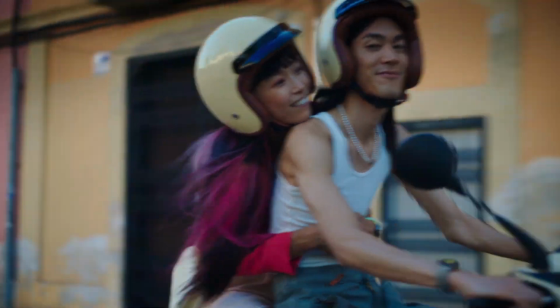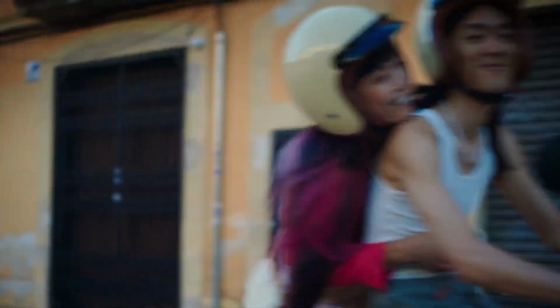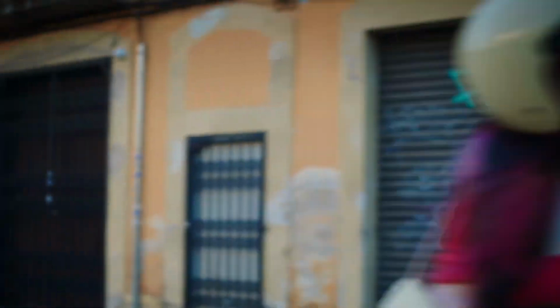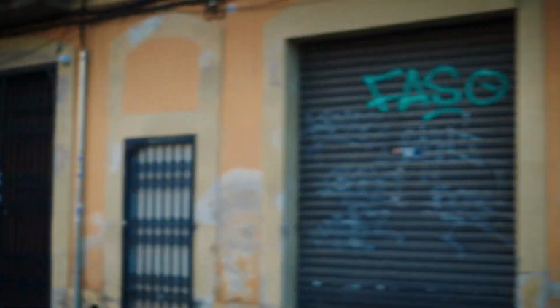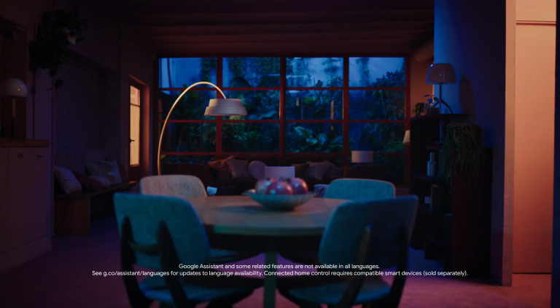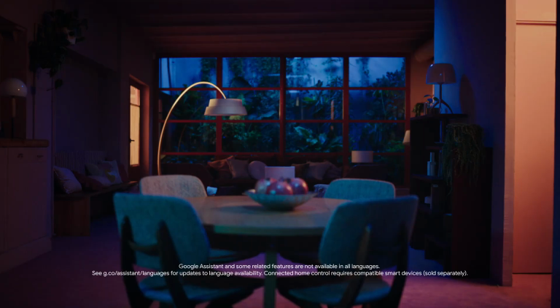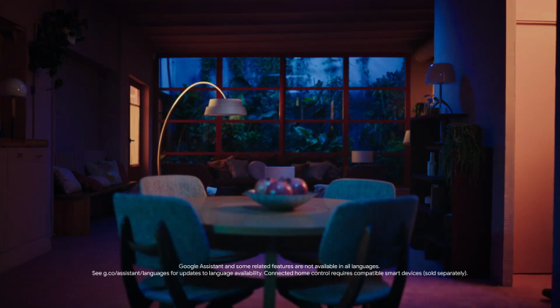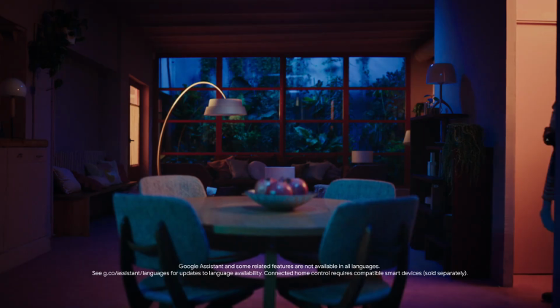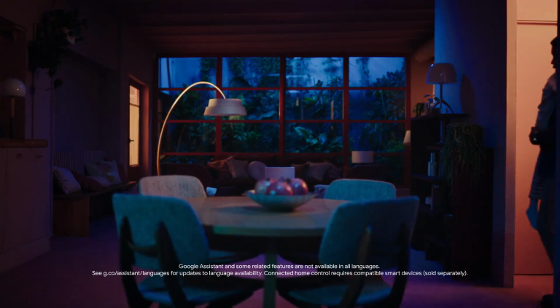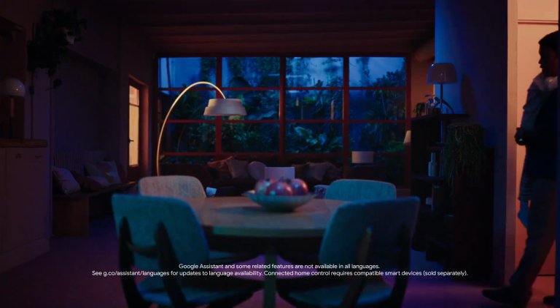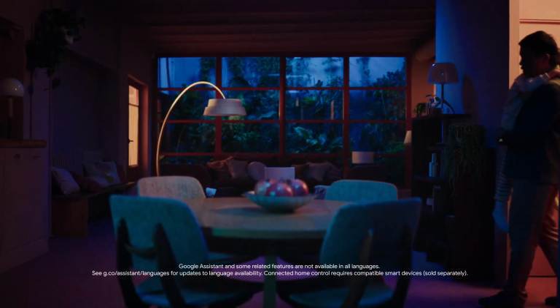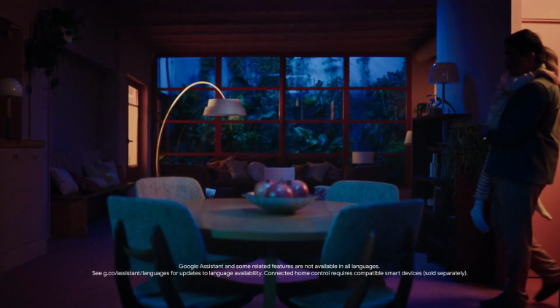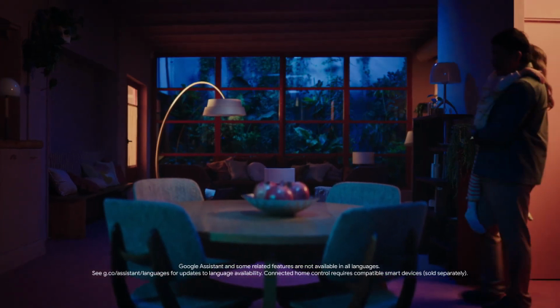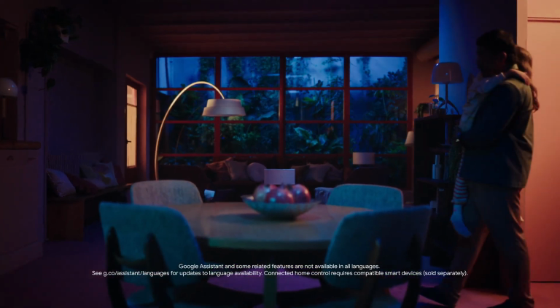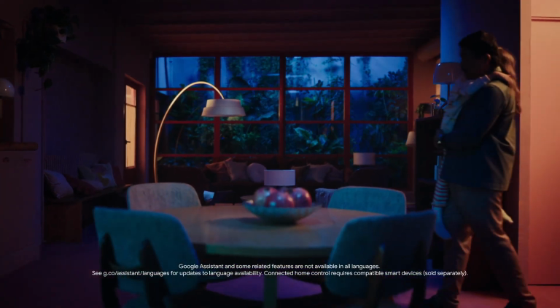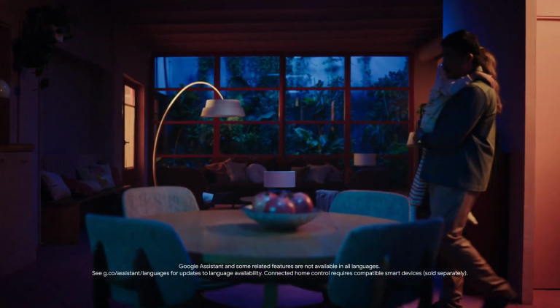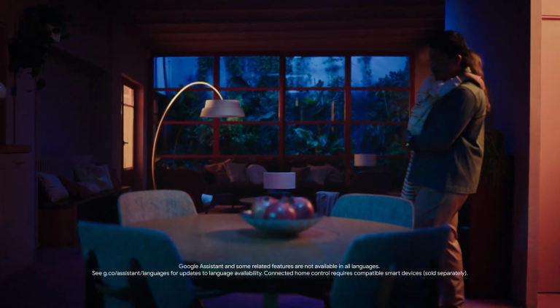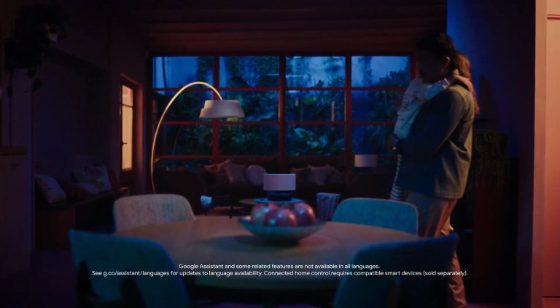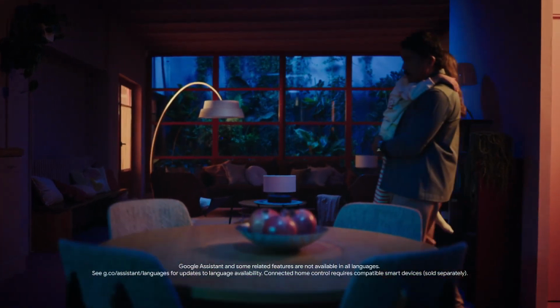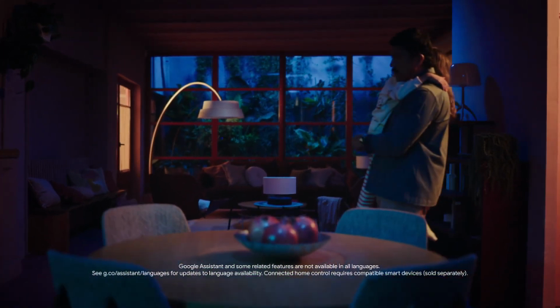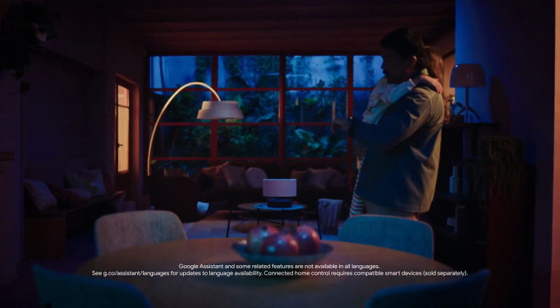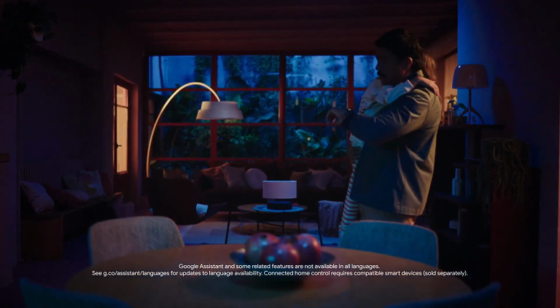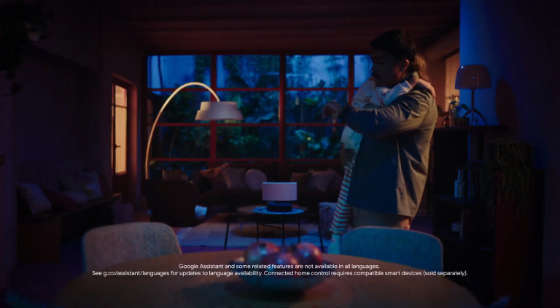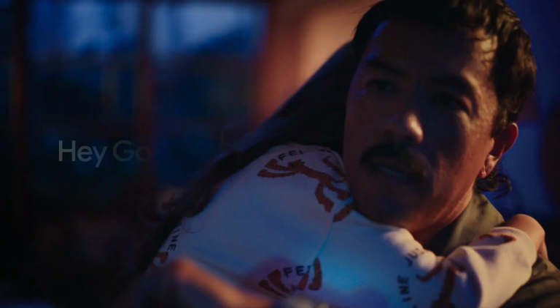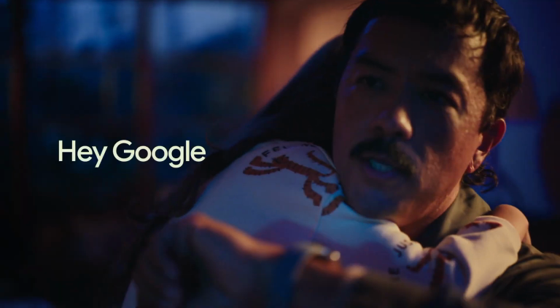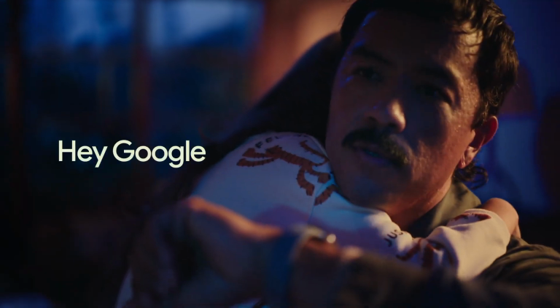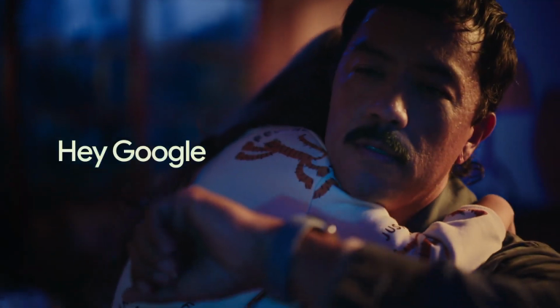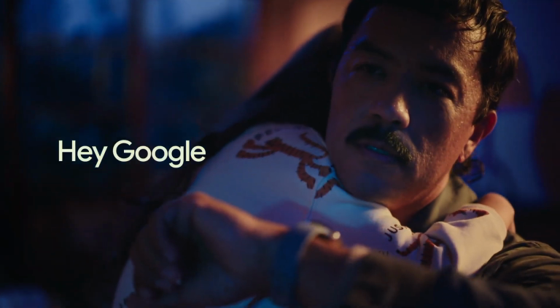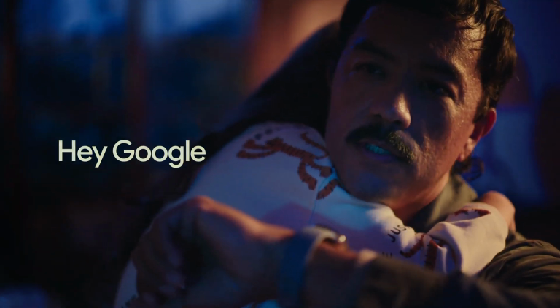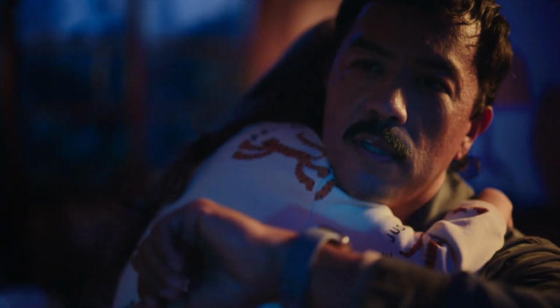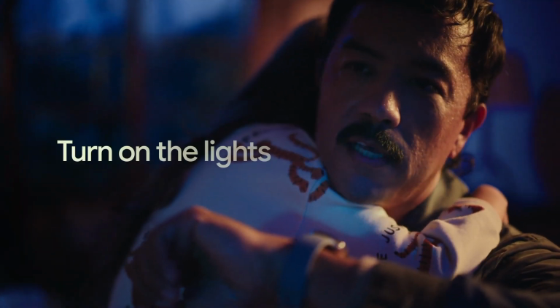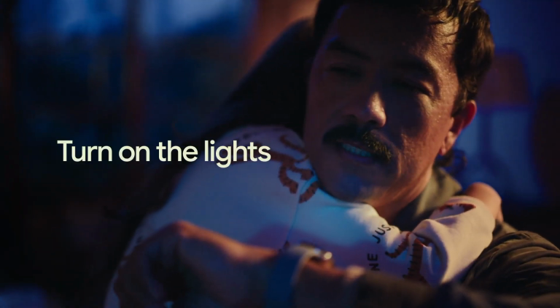You can also ask Google for help with the little things that make a big difference. Hey Google, turn on the lights.